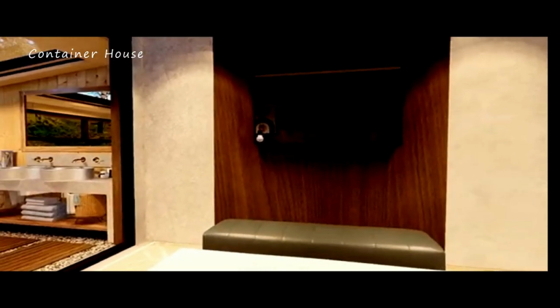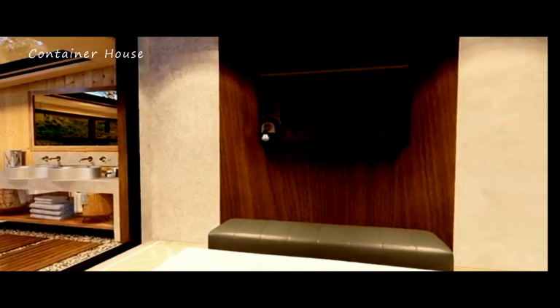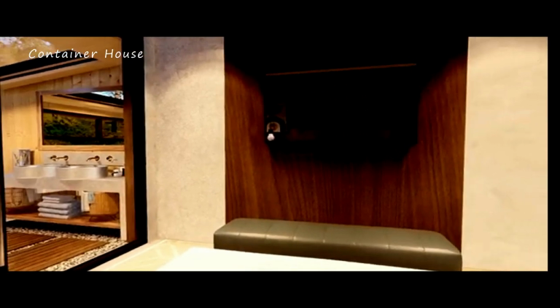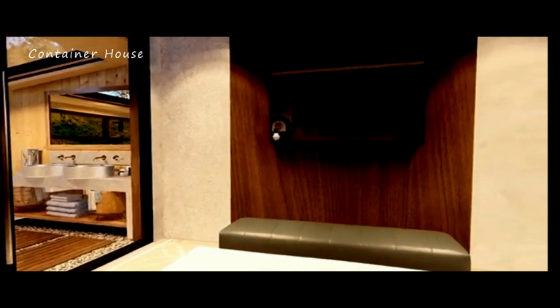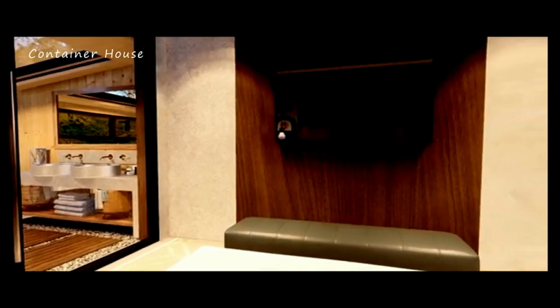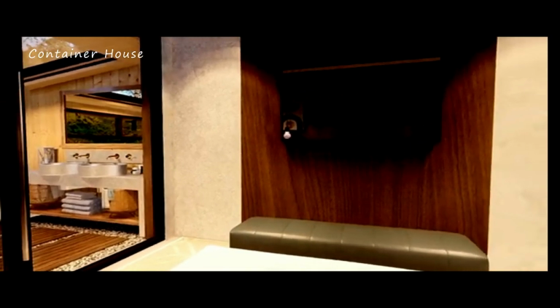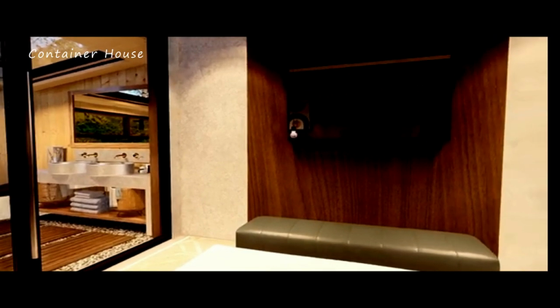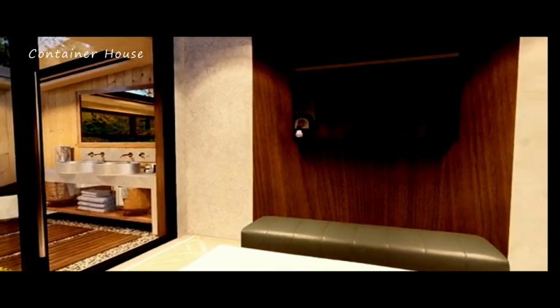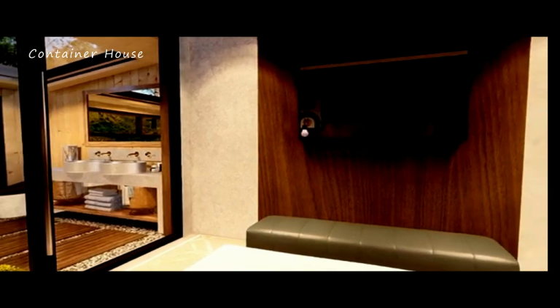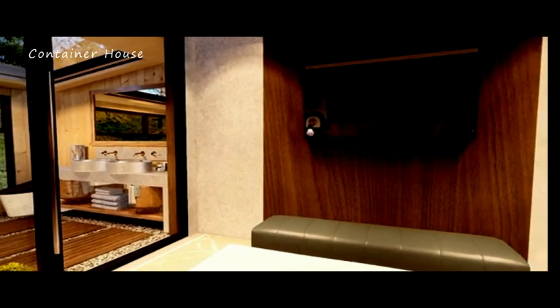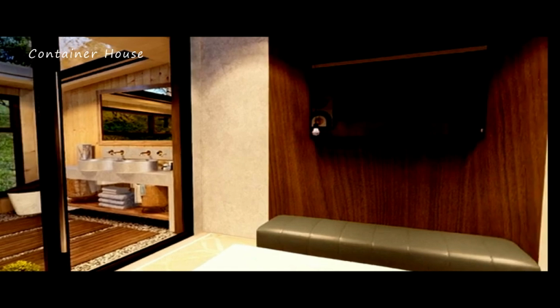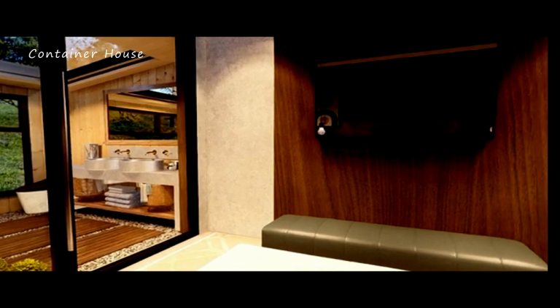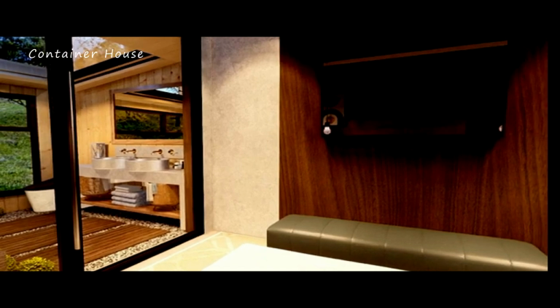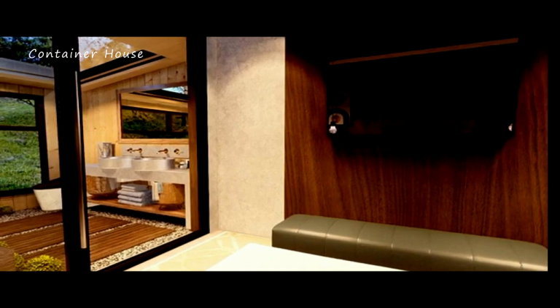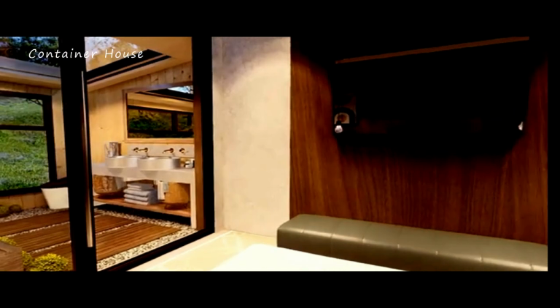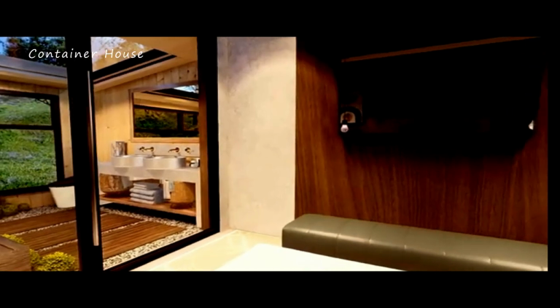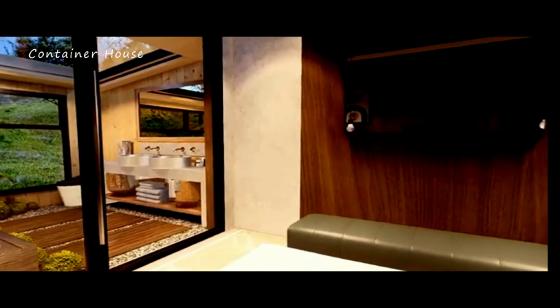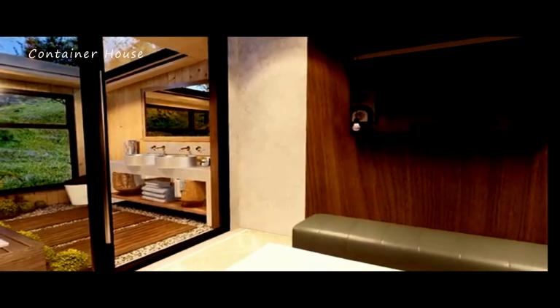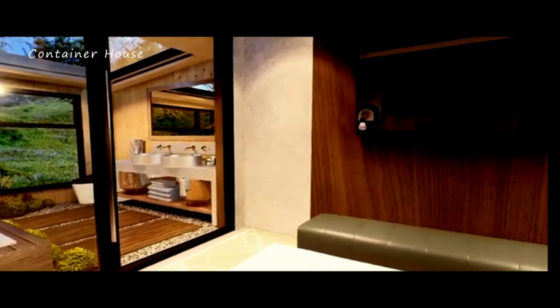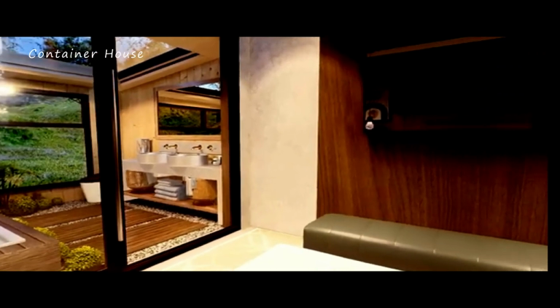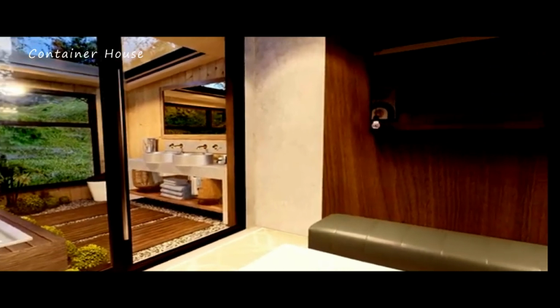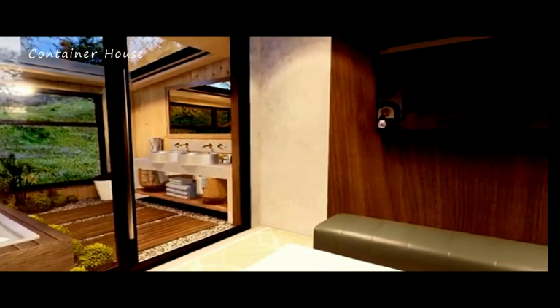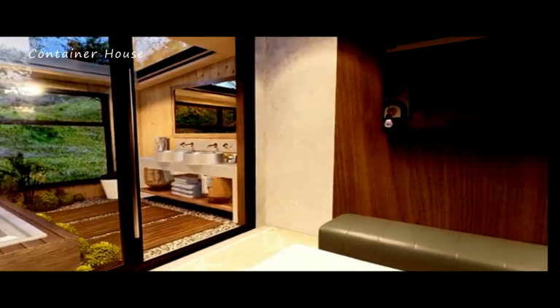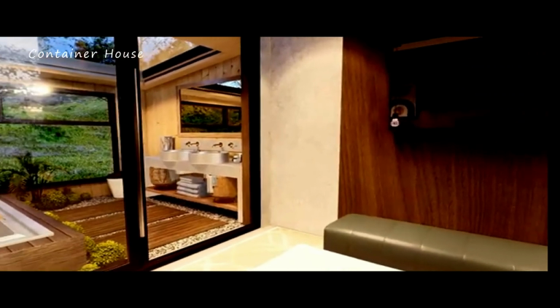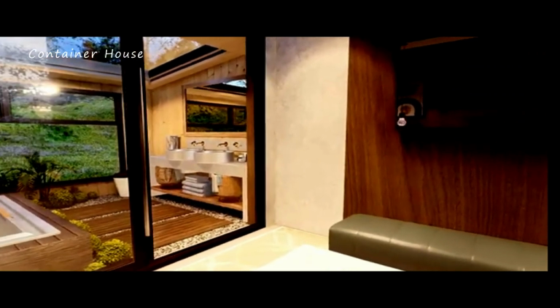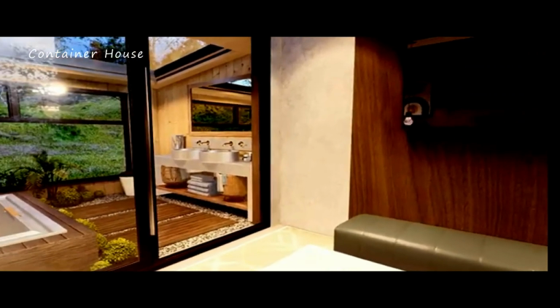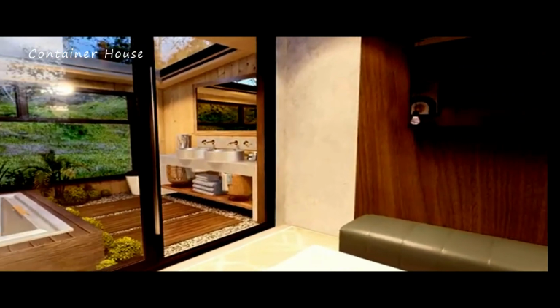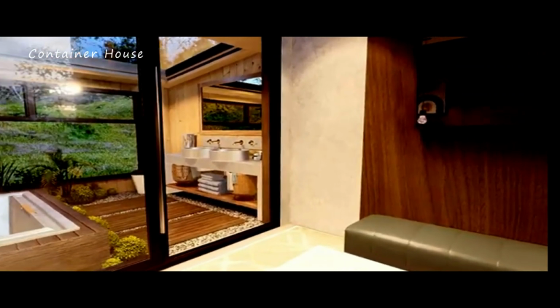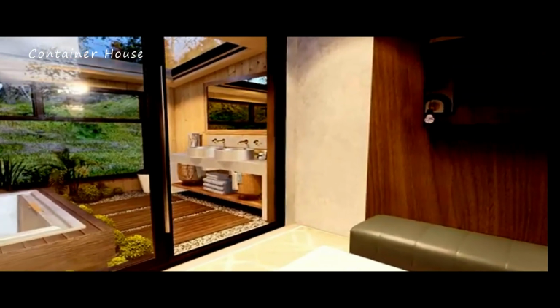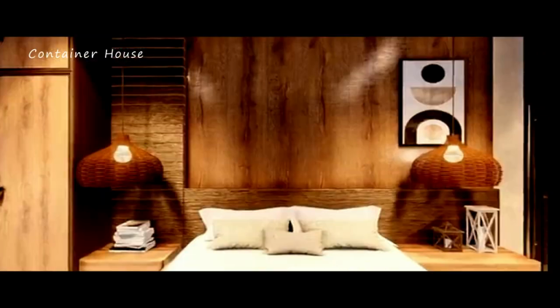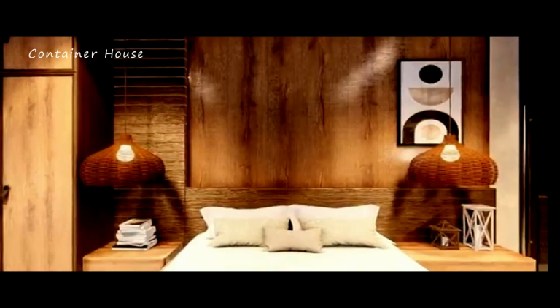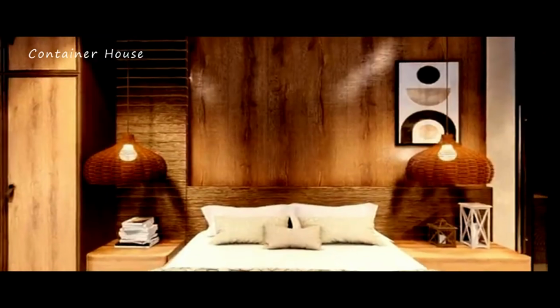Join us as we explore the stunning features of this cozy cabin, including its inviting living spaces, functional kitchen, and thoughtfully designed bedrooms and bathrooms.